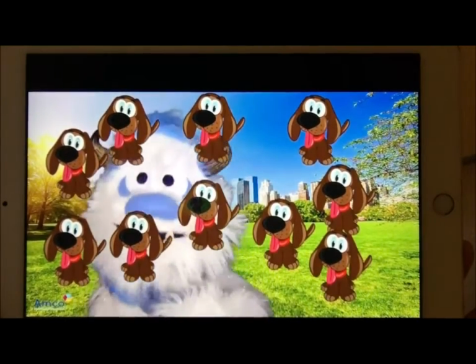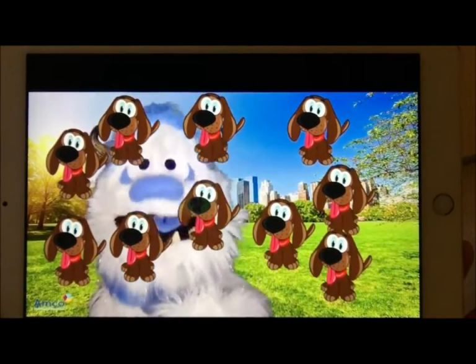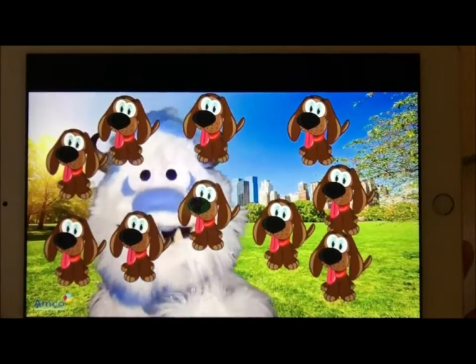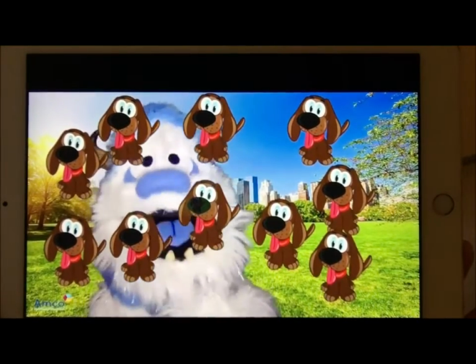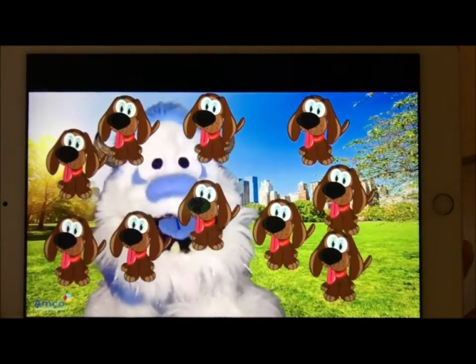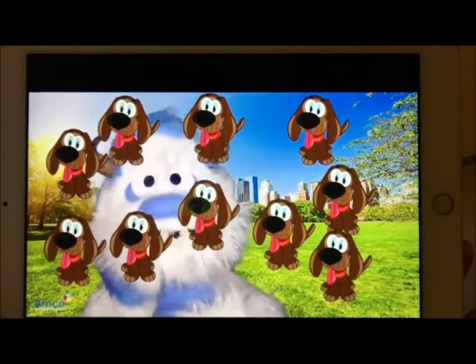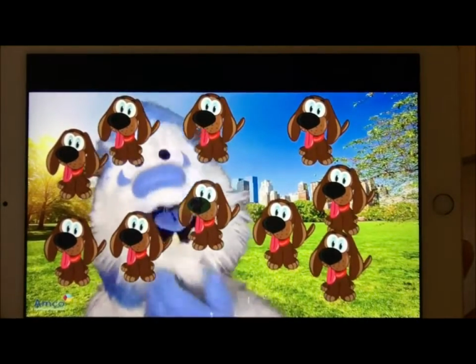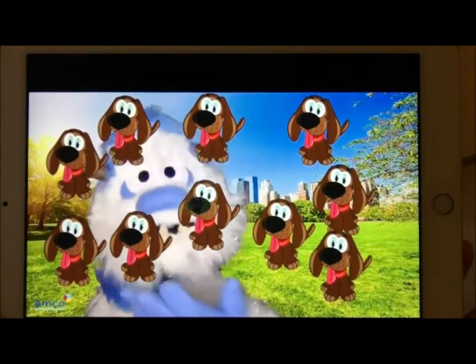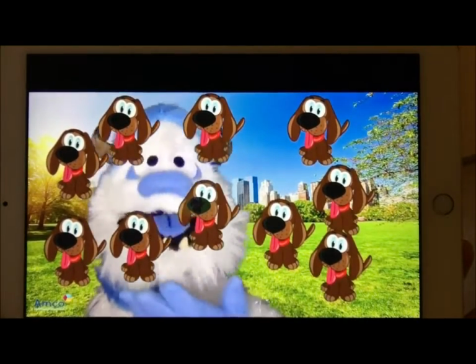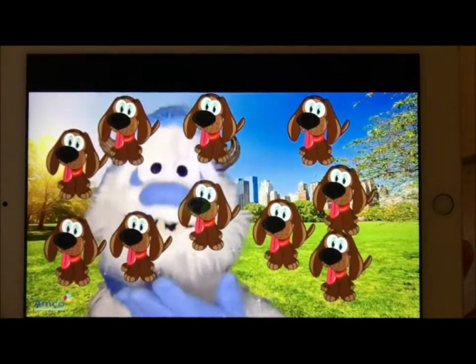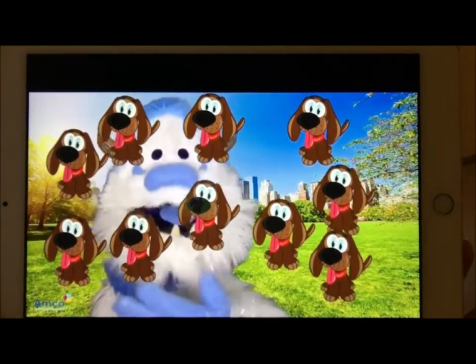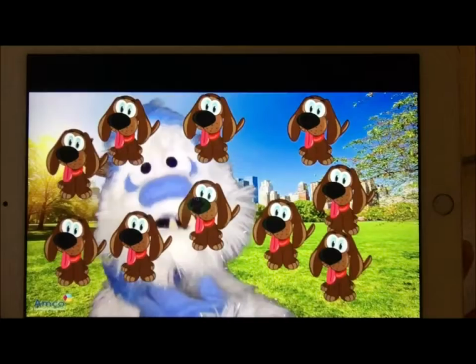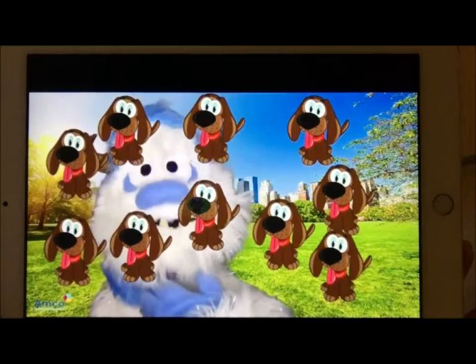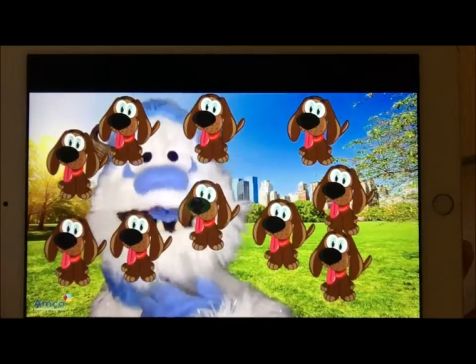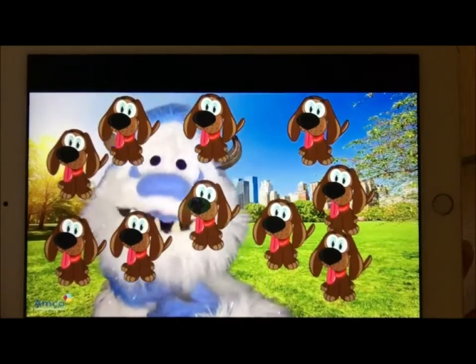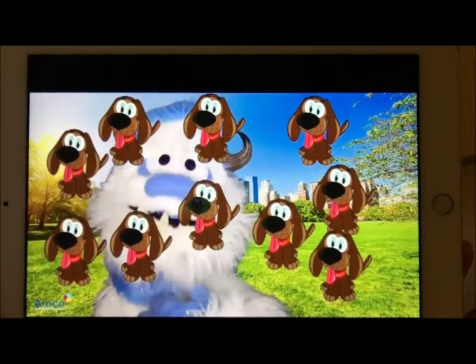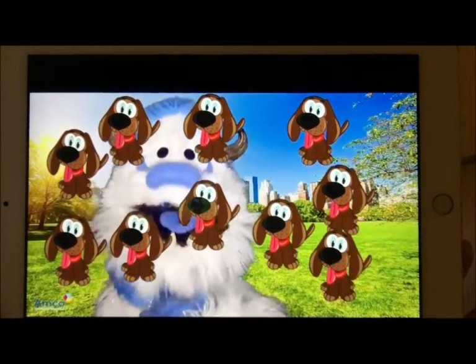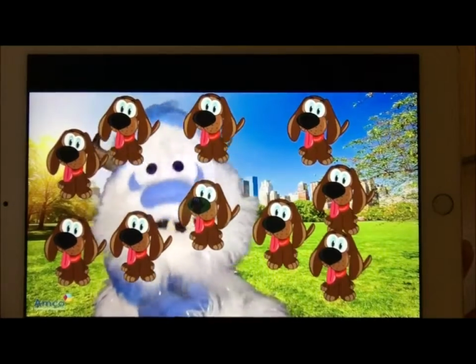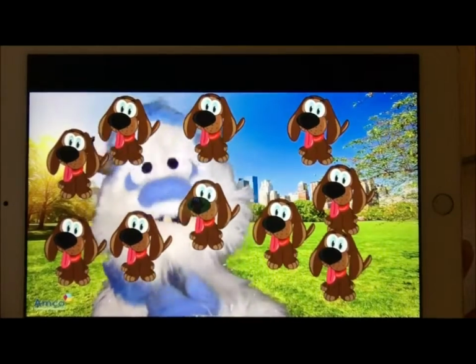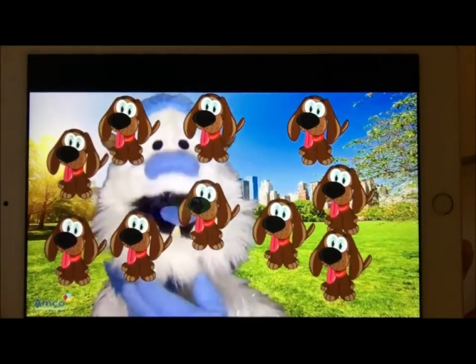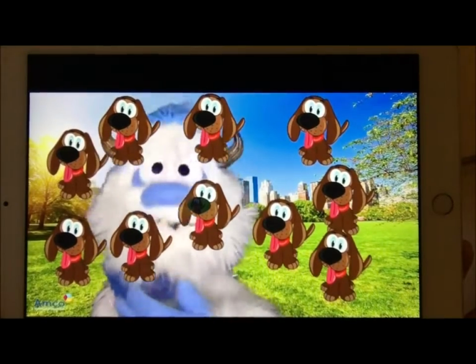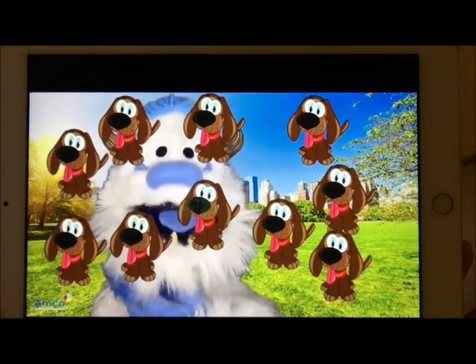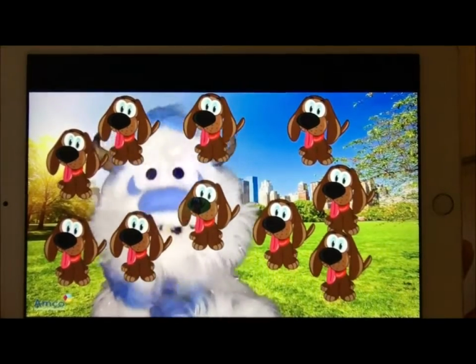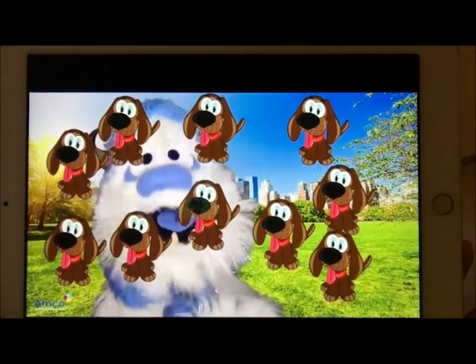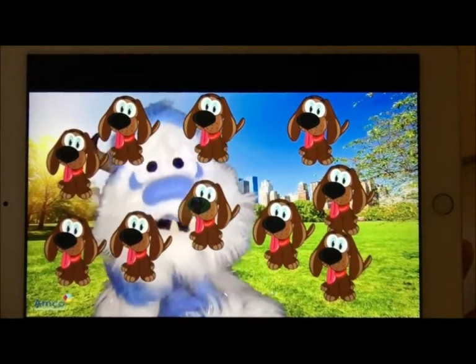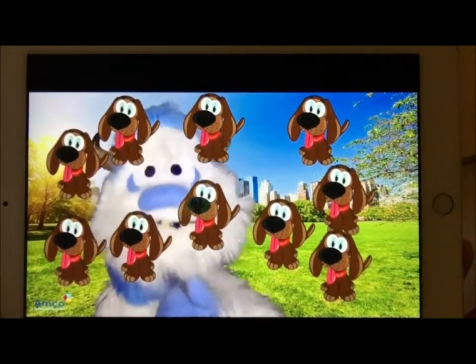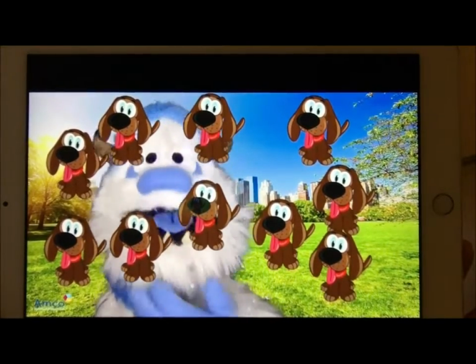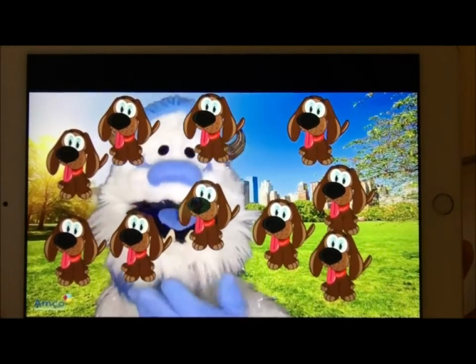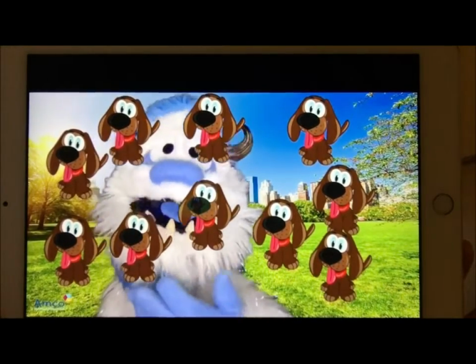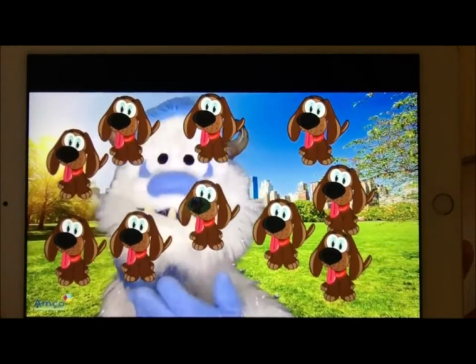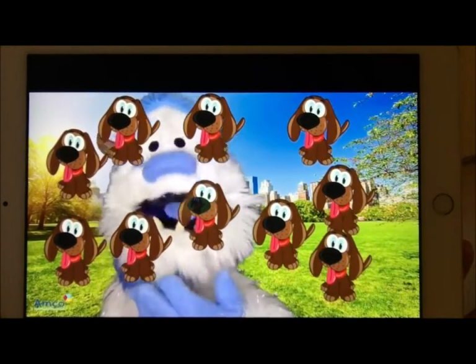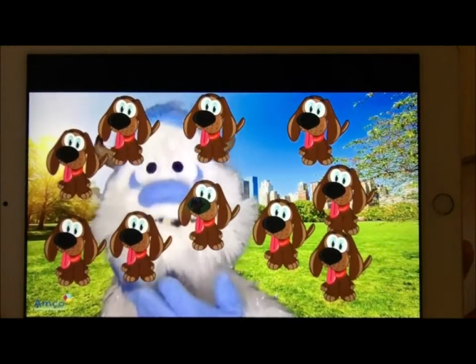There you are. Okay, let's count them again before it crowds me out!